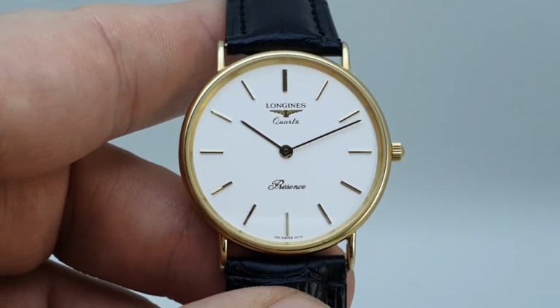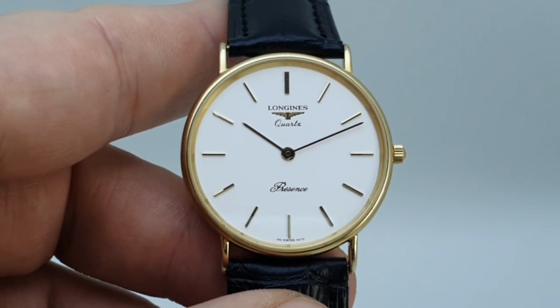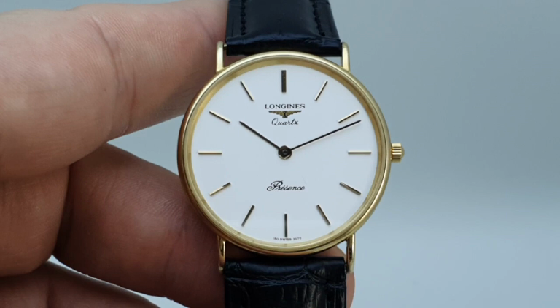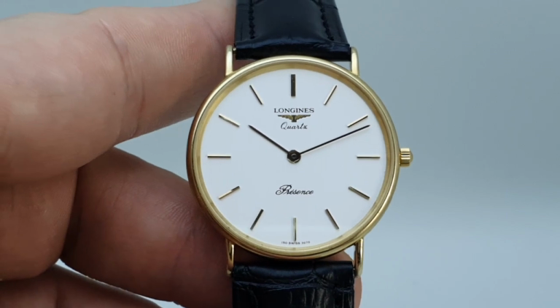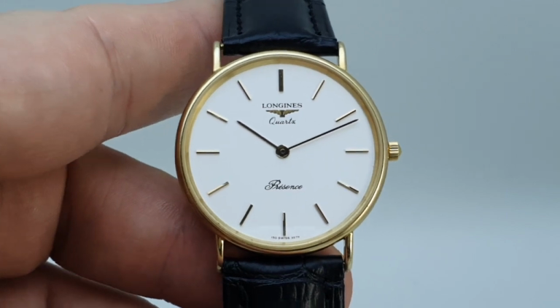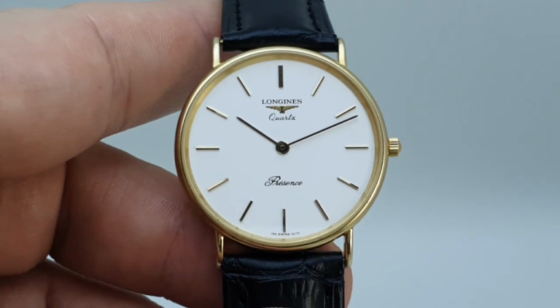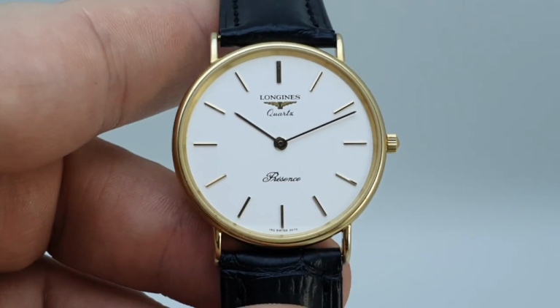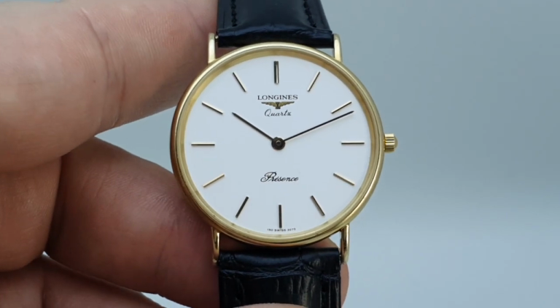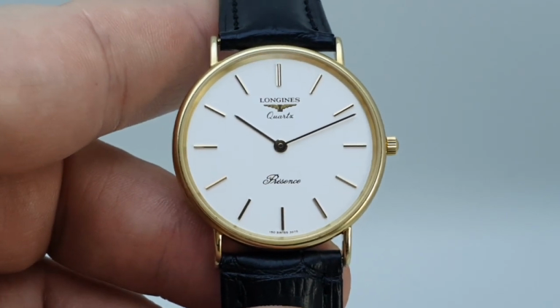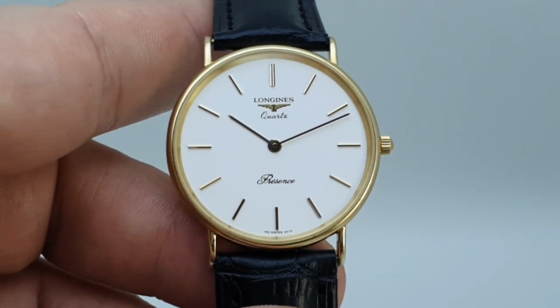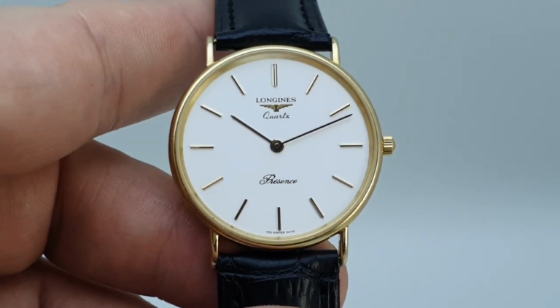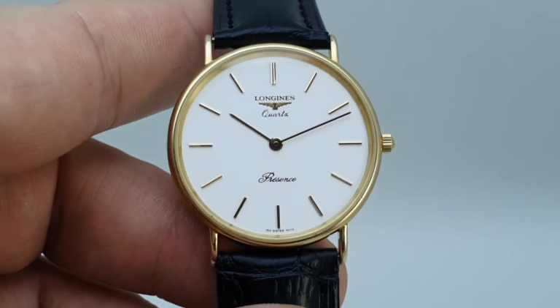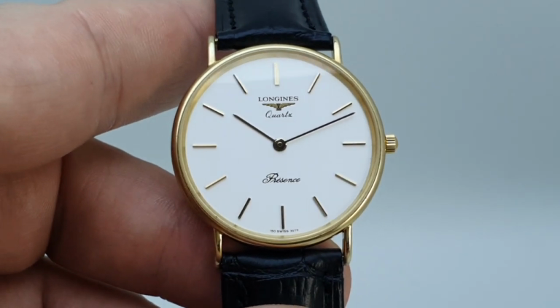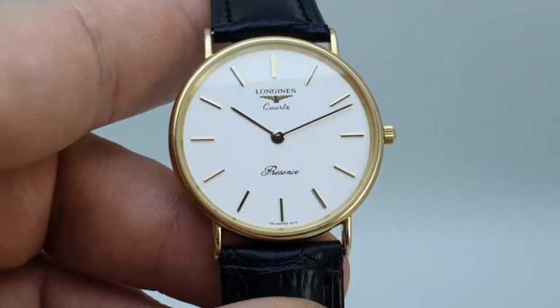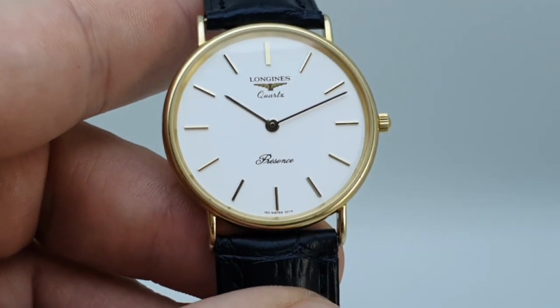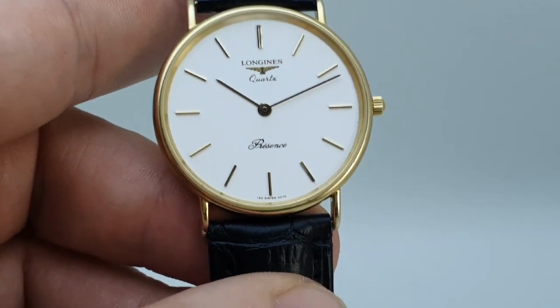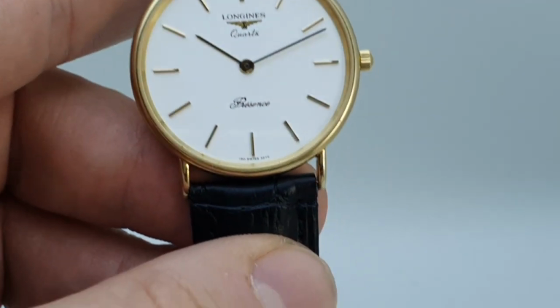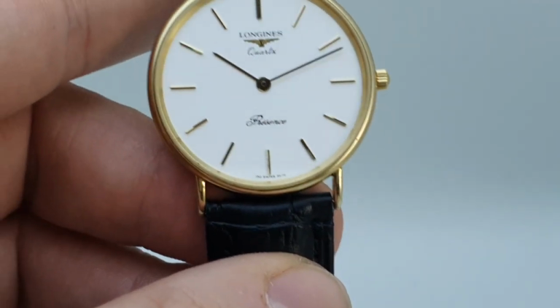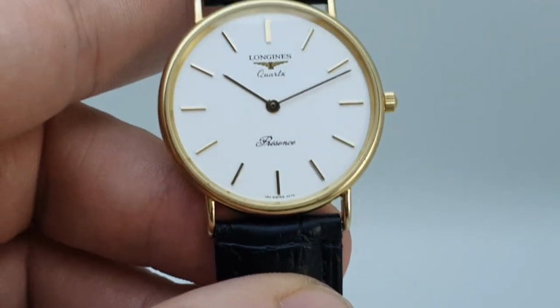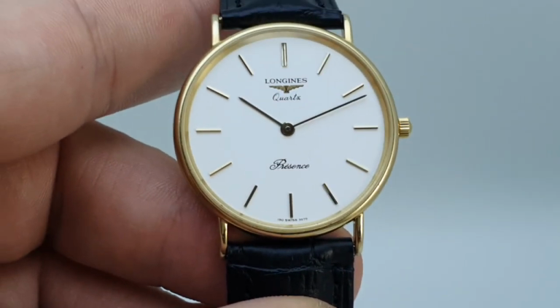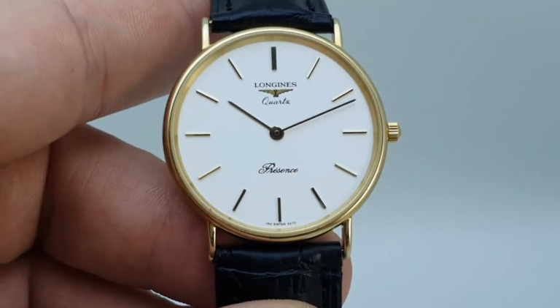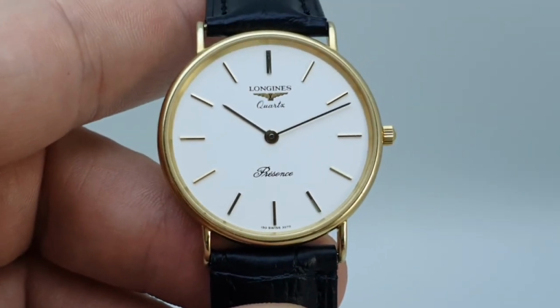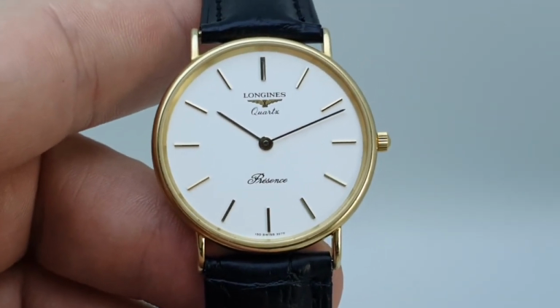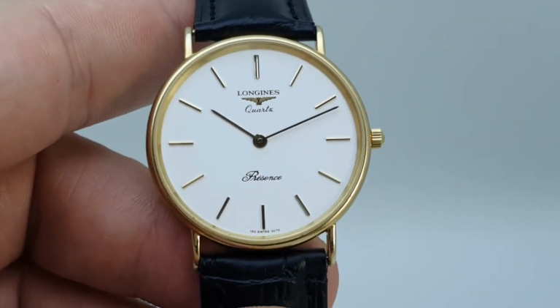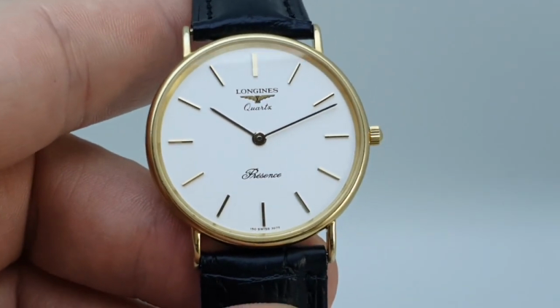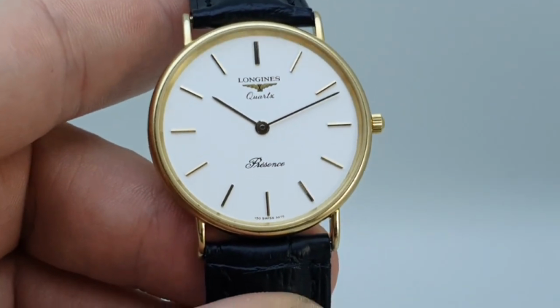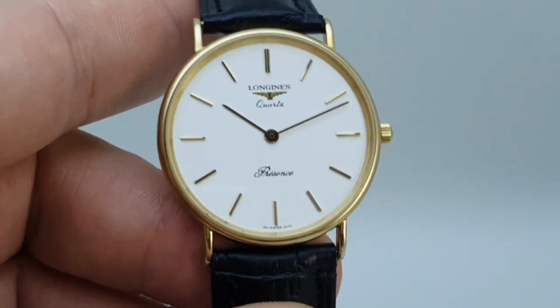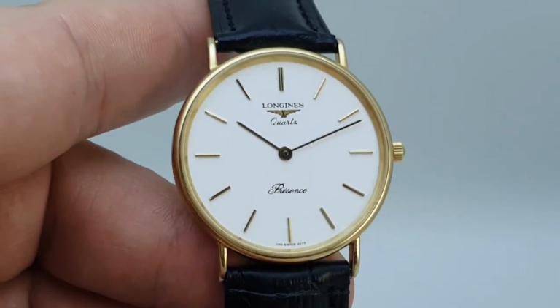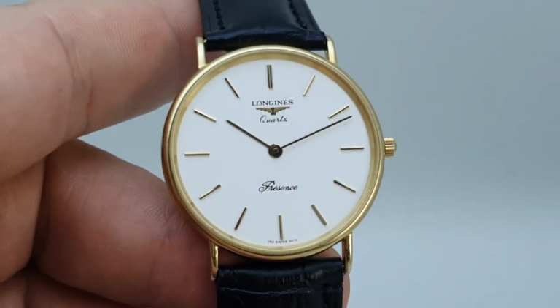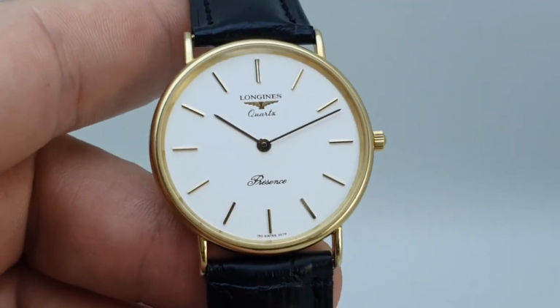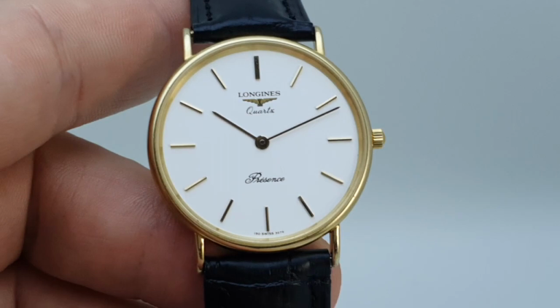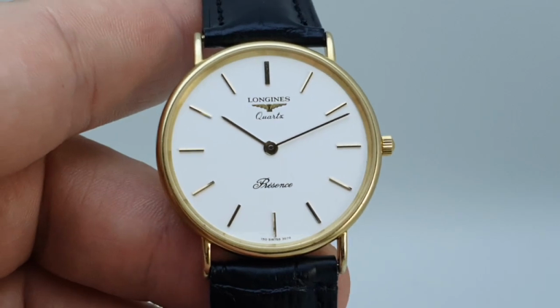This is available at birthyearwatches.com and there is a link in the comments below. Thanks for watching.